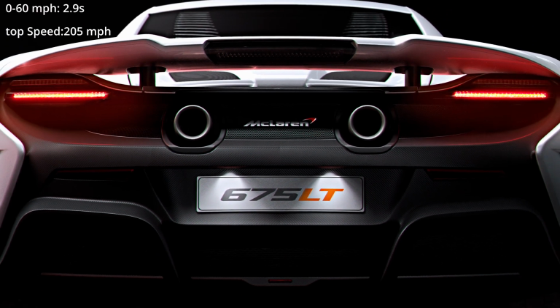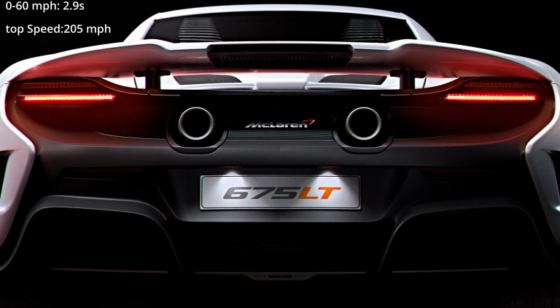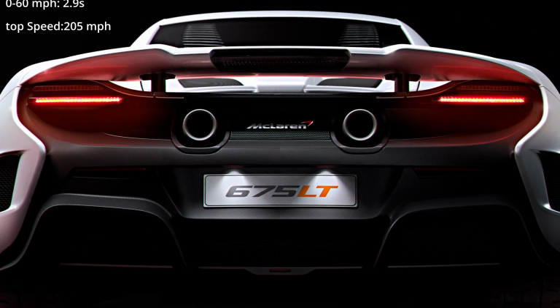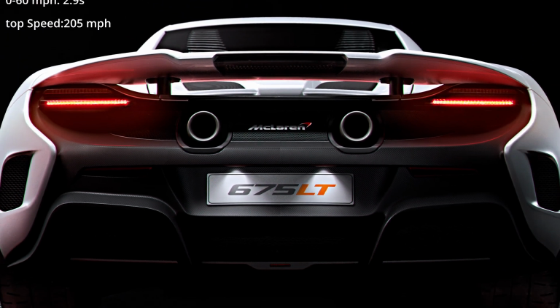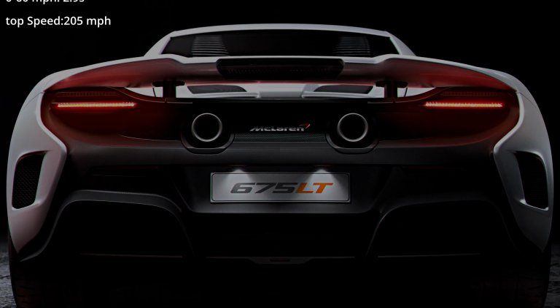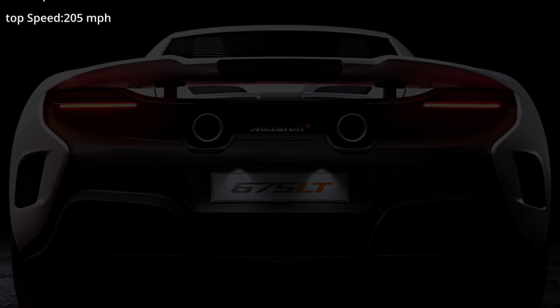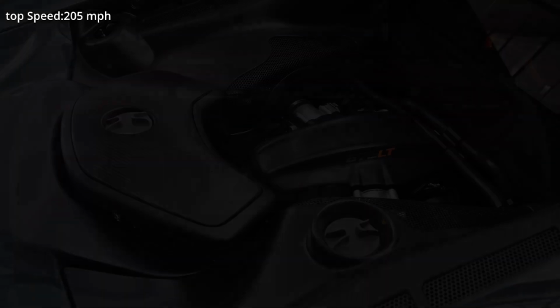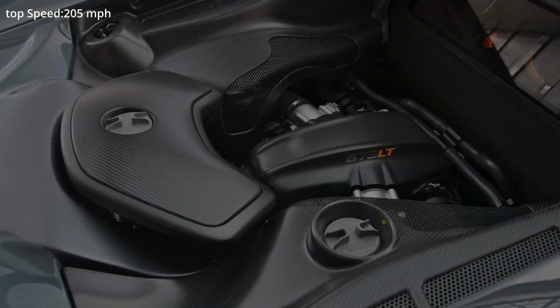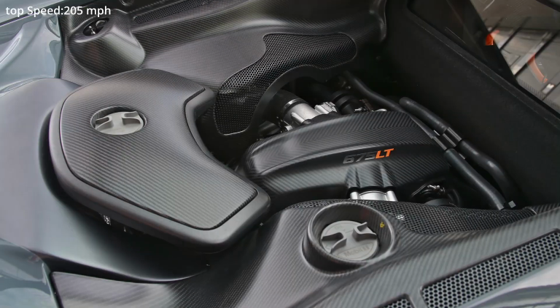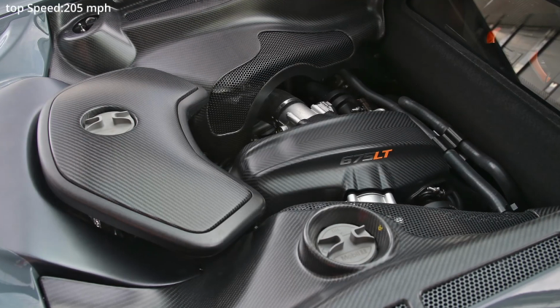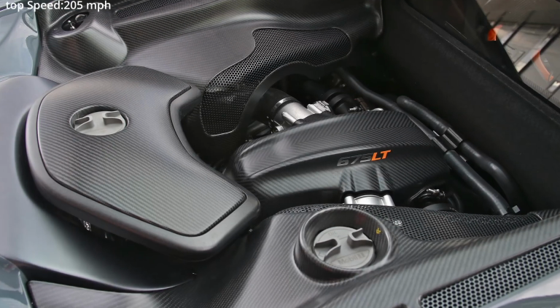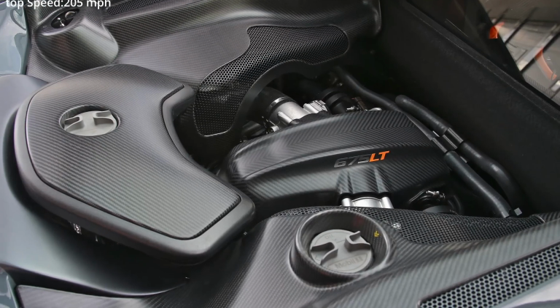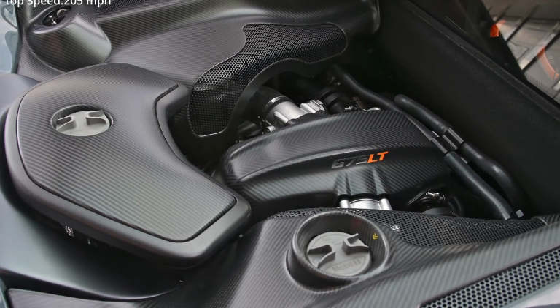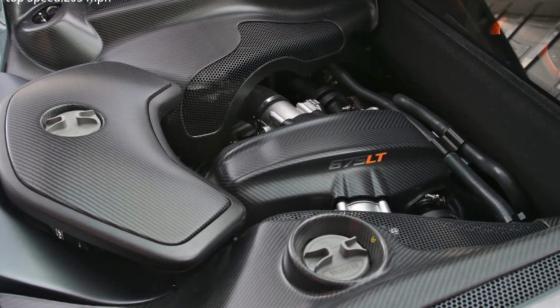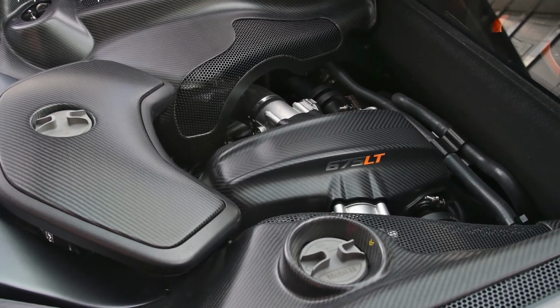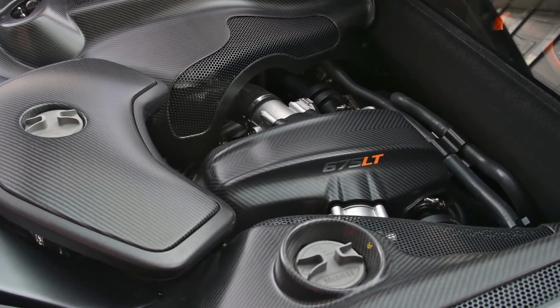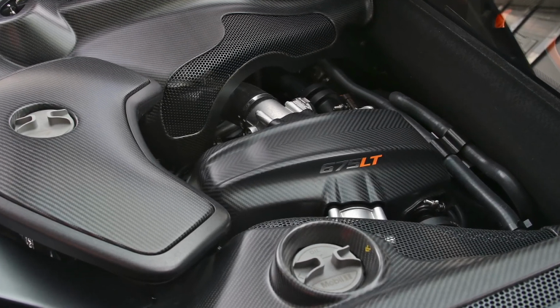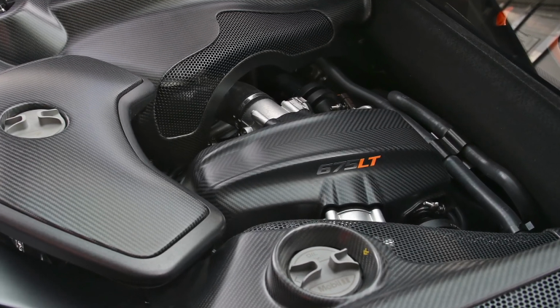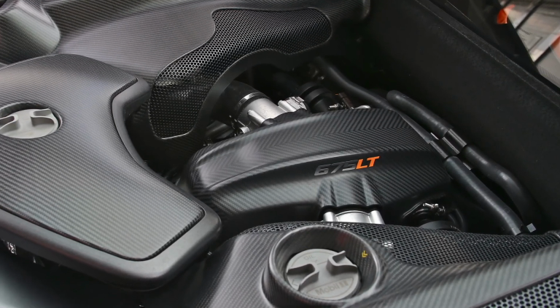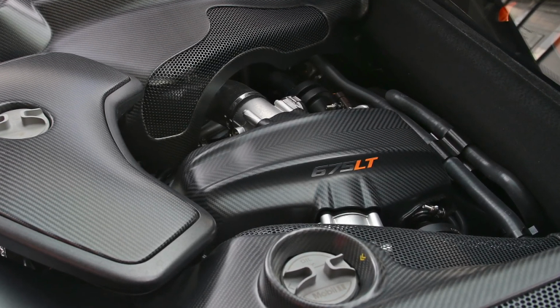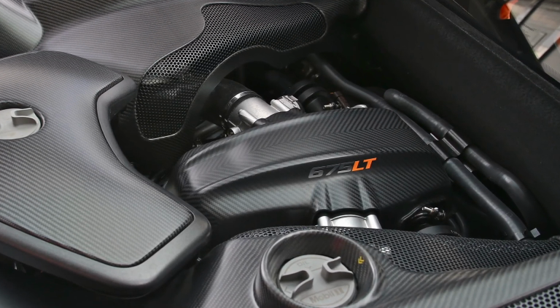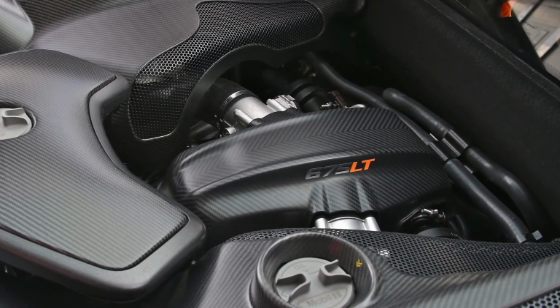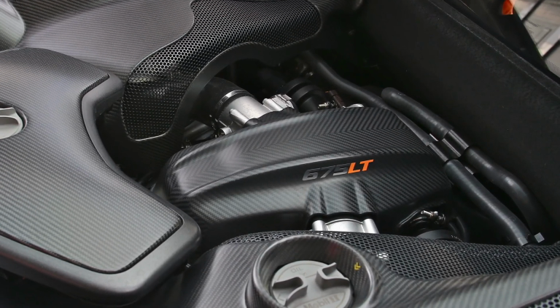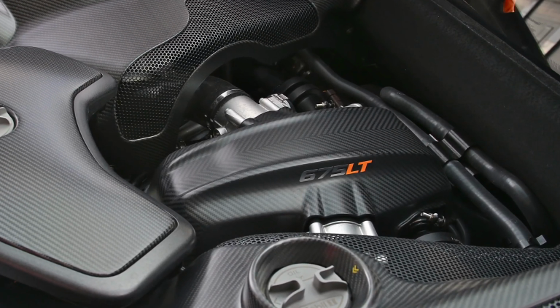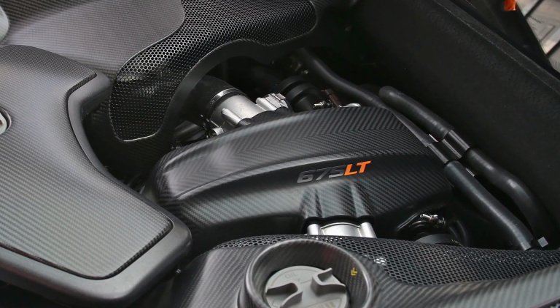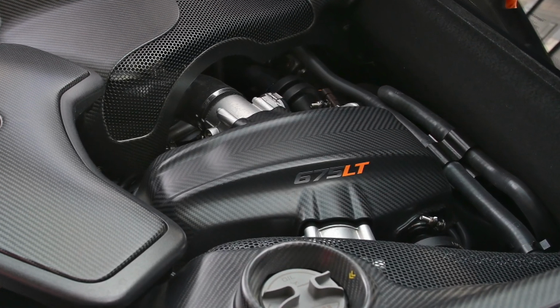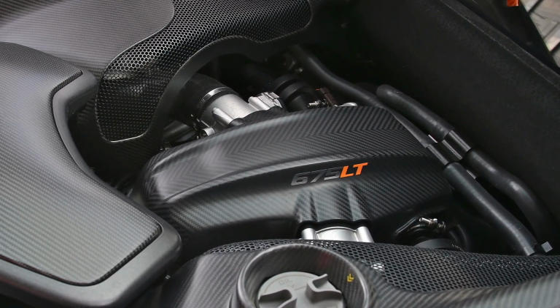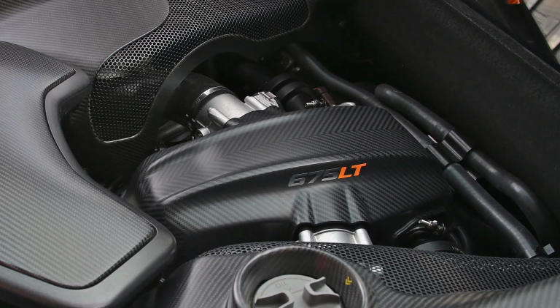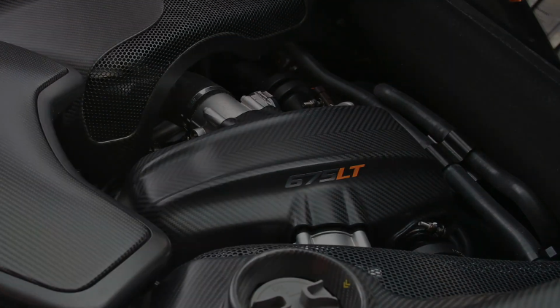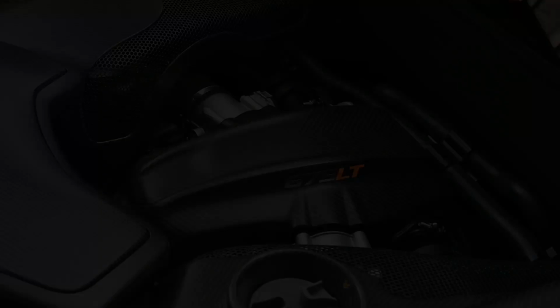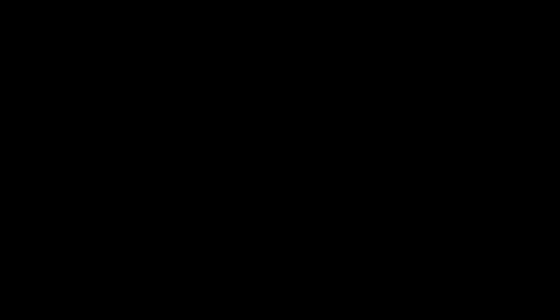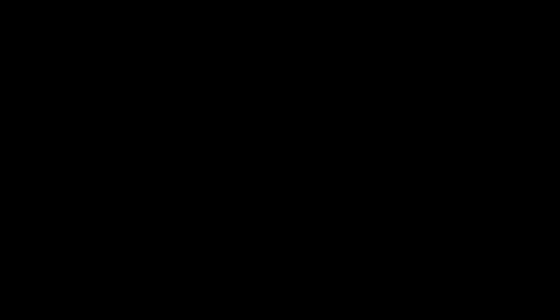The engine was reworked and it developed 675hp, 25 more than the McLaren 650S.